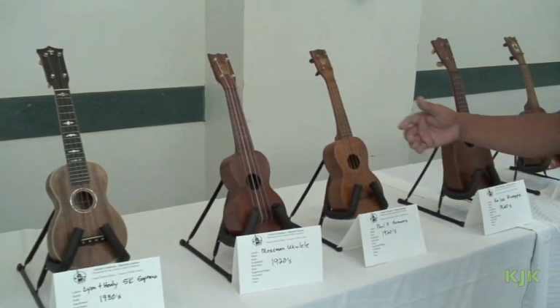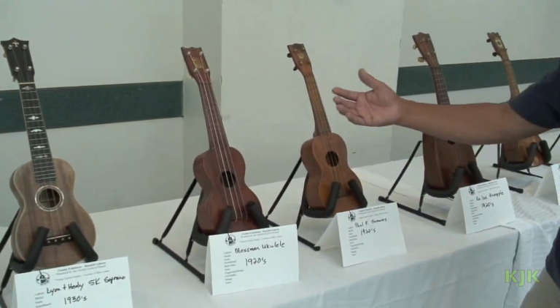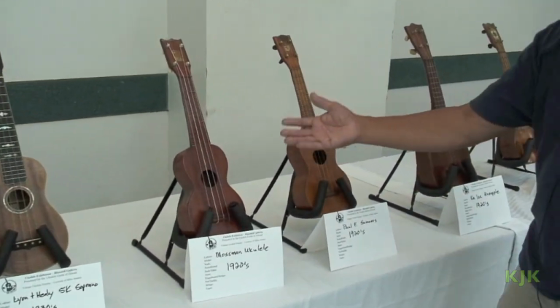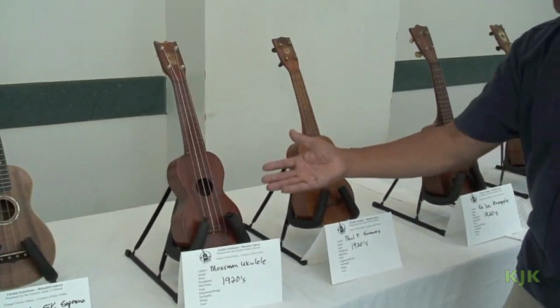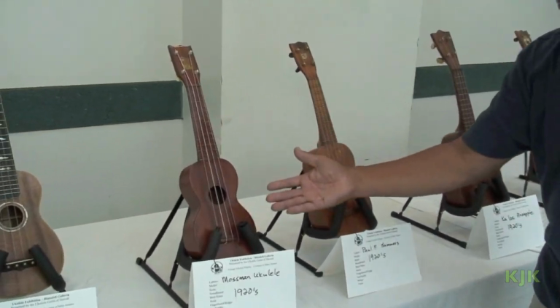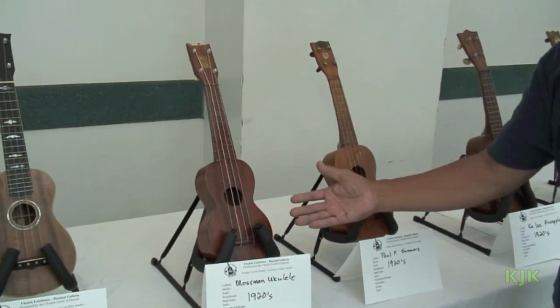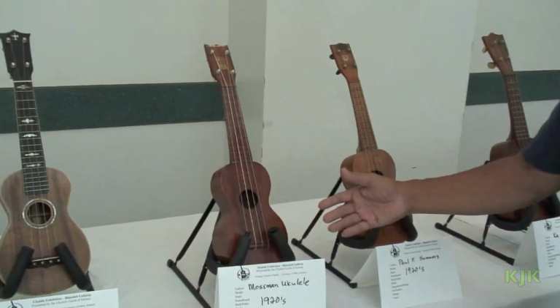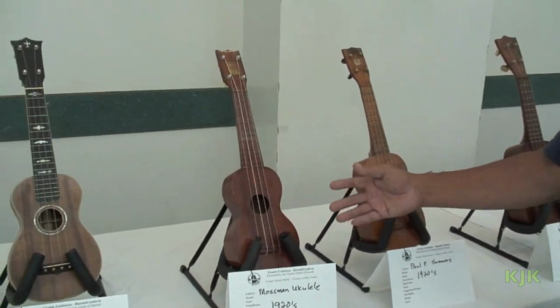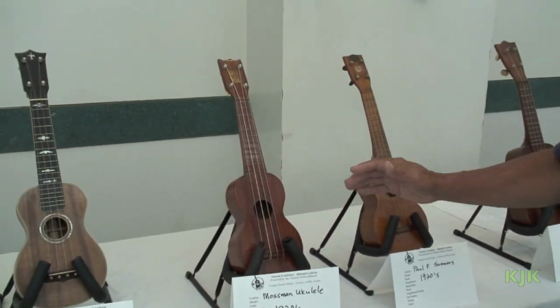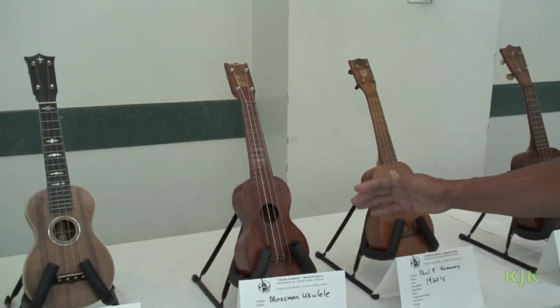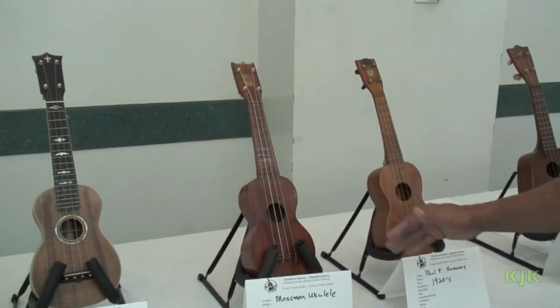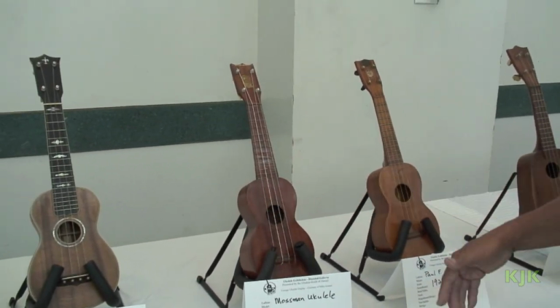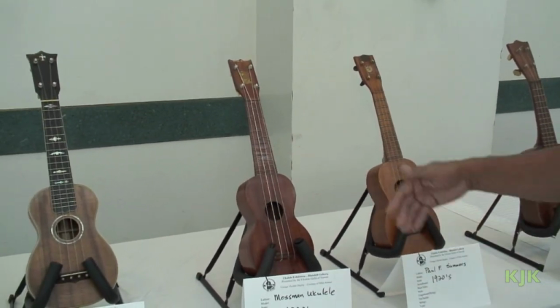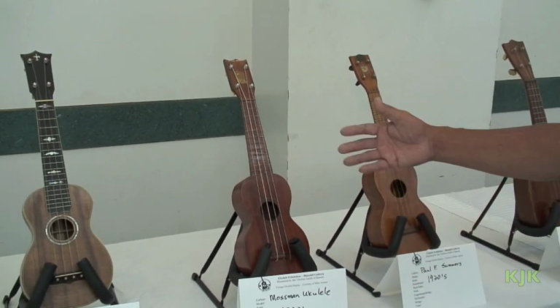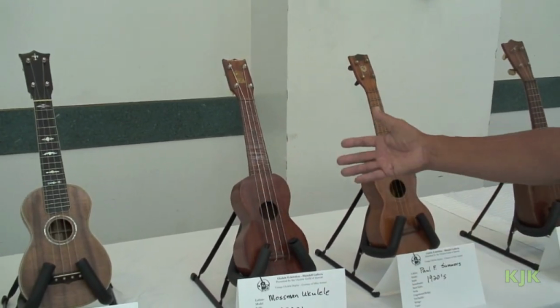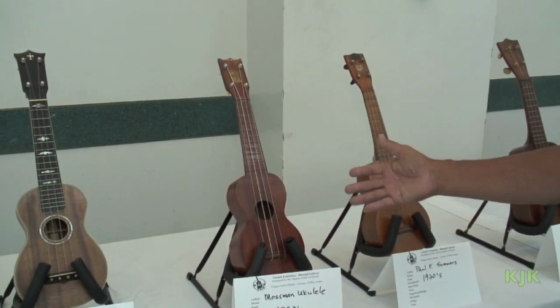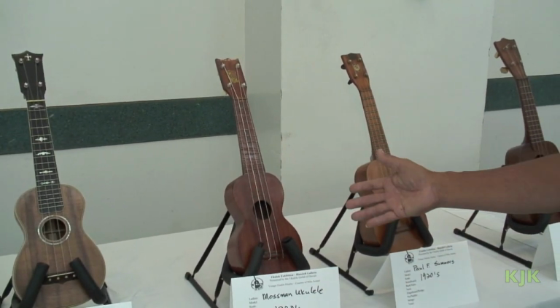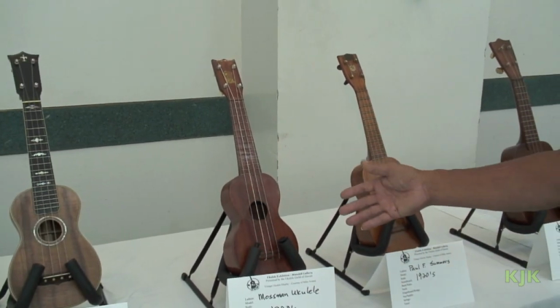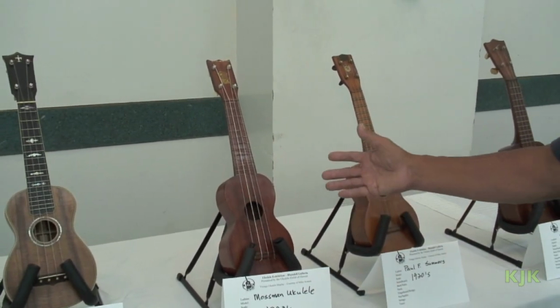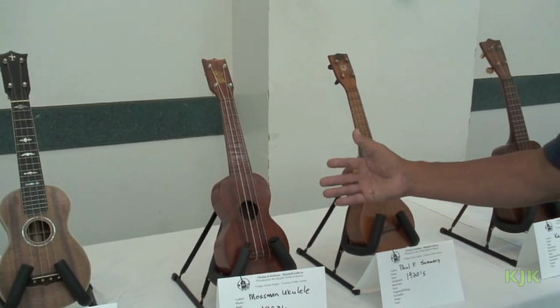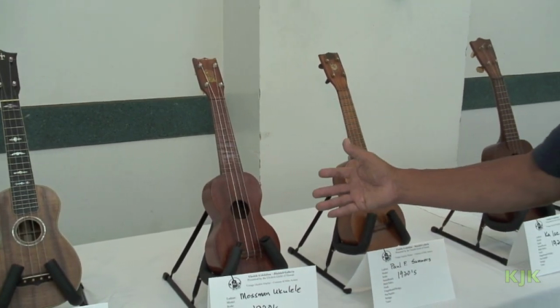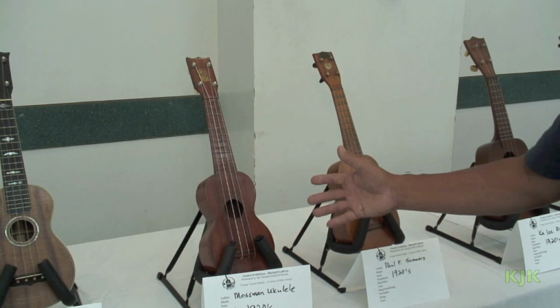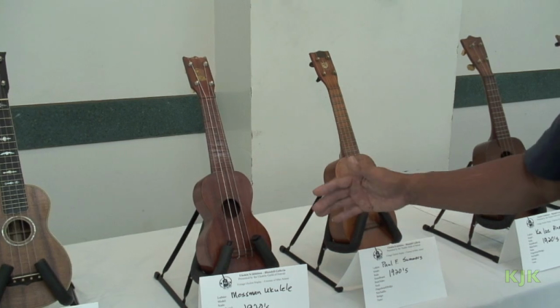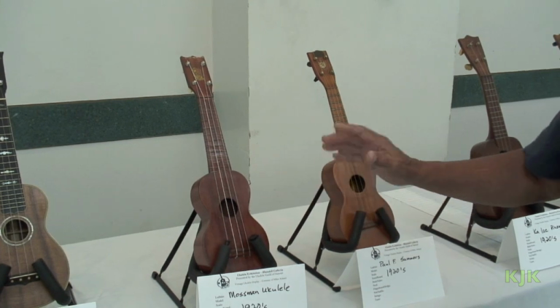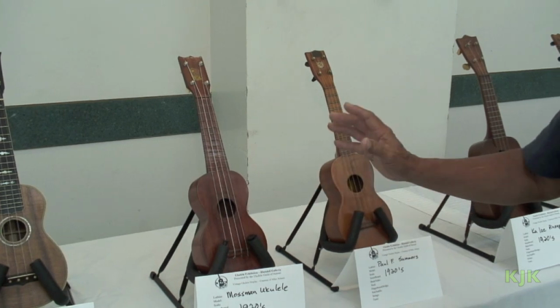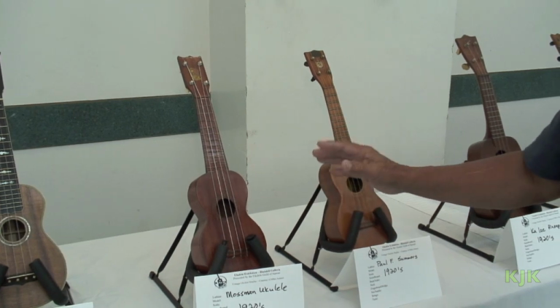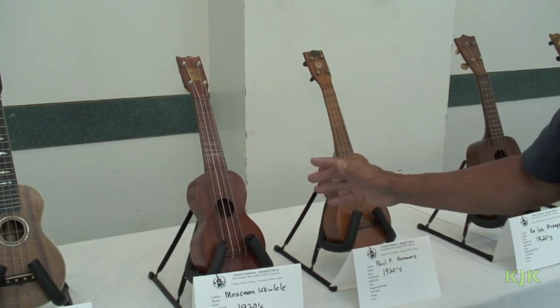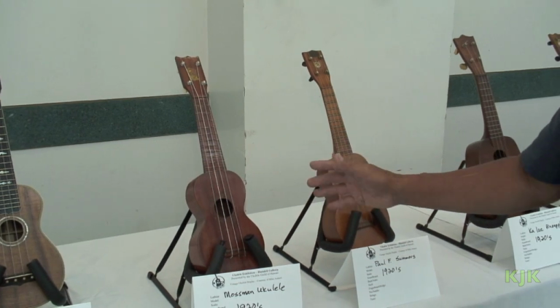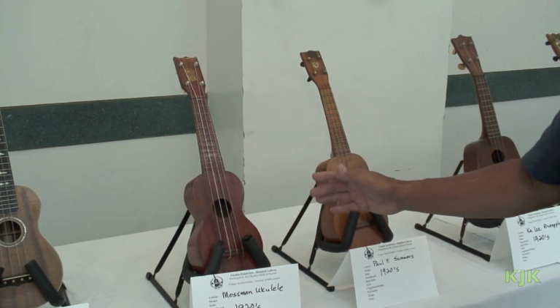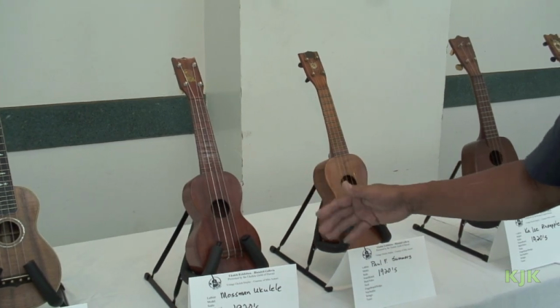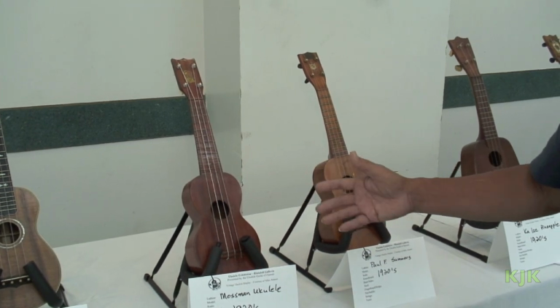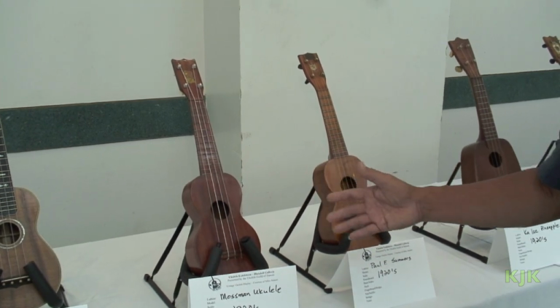That really created a financial bonus for the Martin company. This is the Kamaina family — the Mossman family — a Mossman ukulele. Pretty vintage, pretty rare.